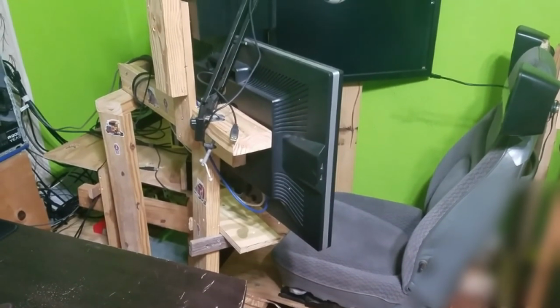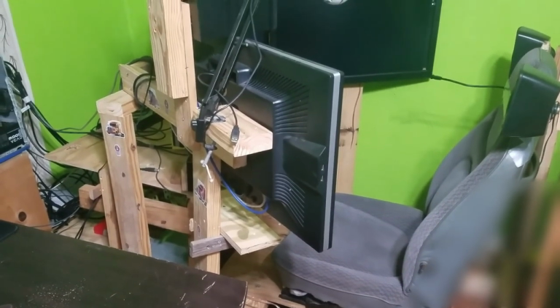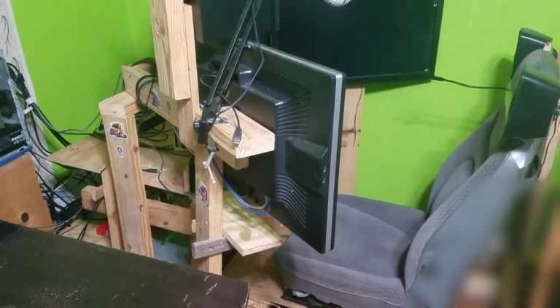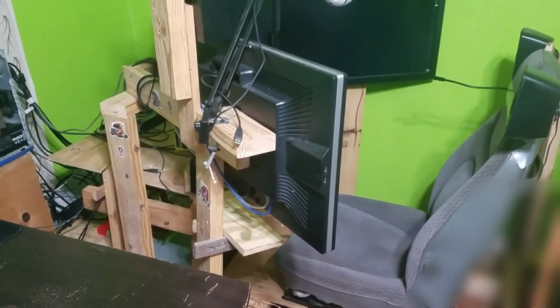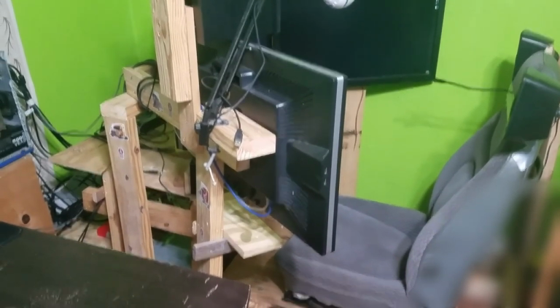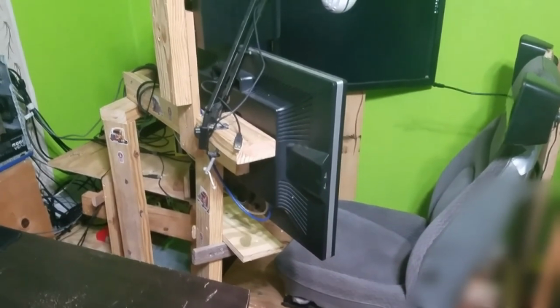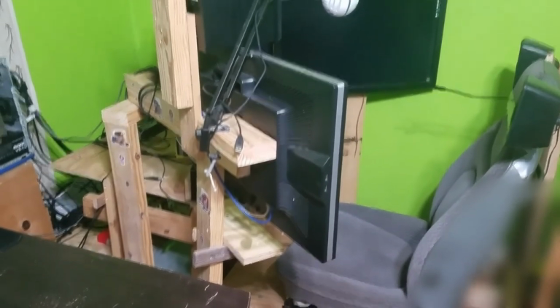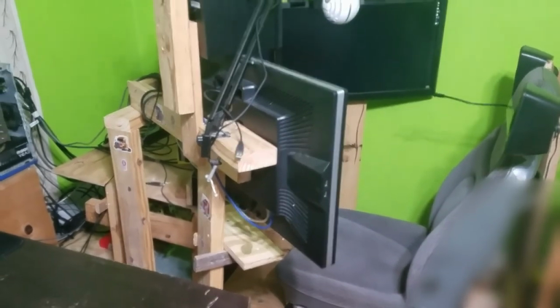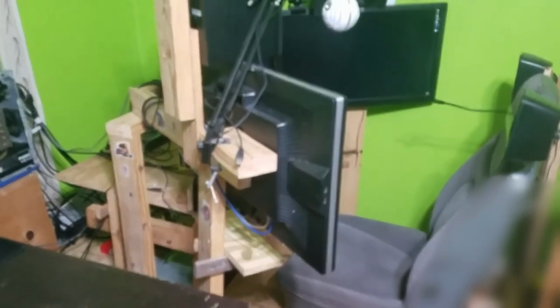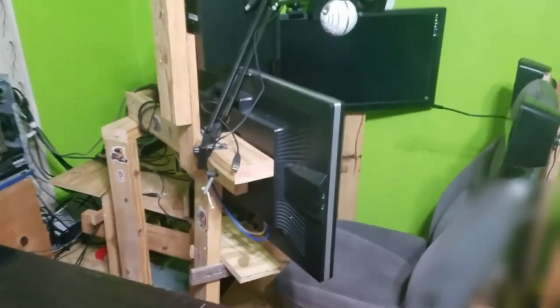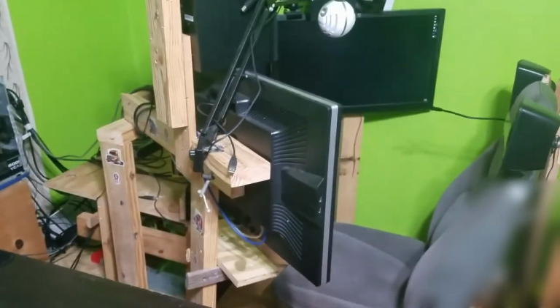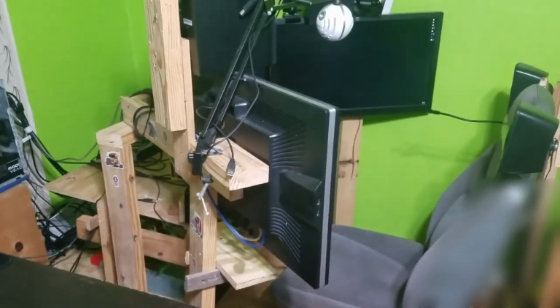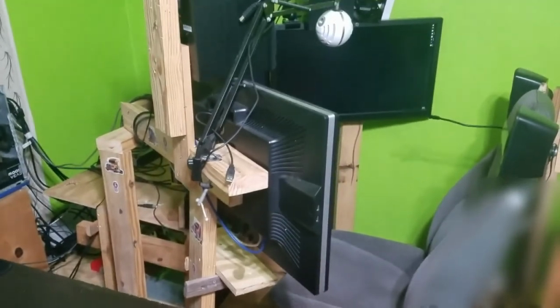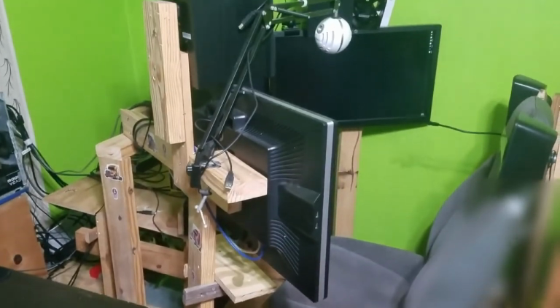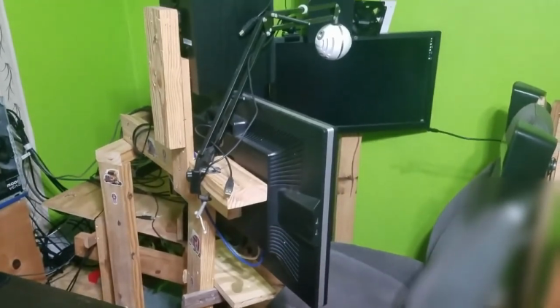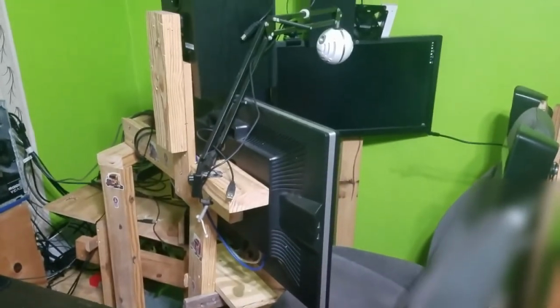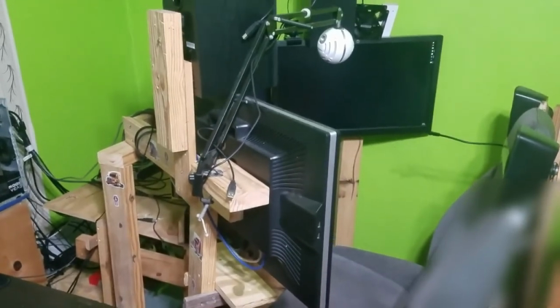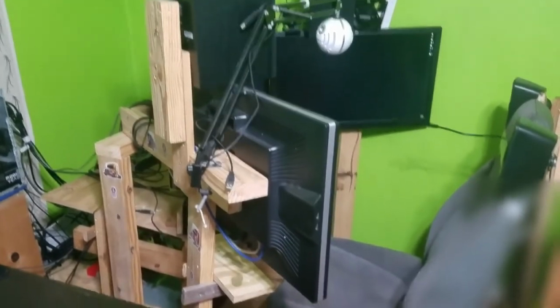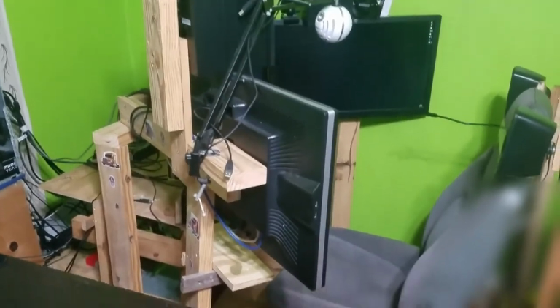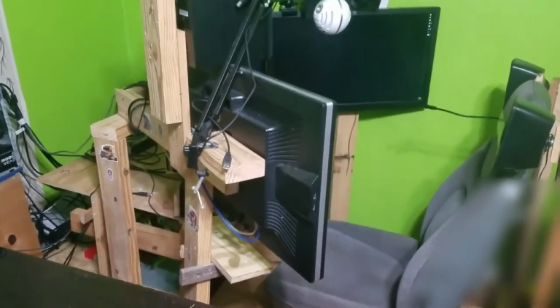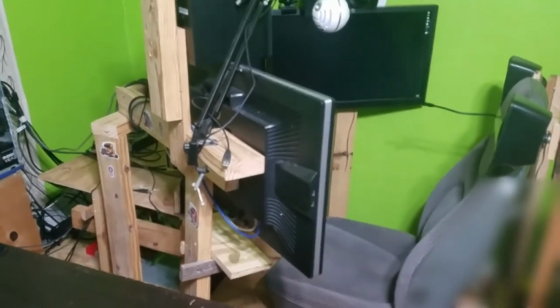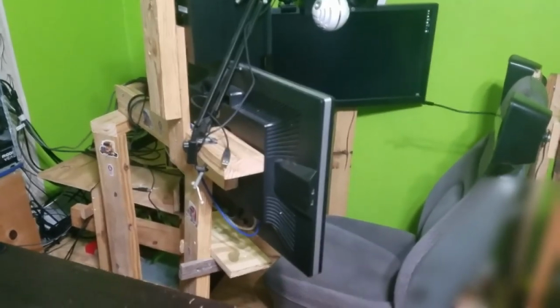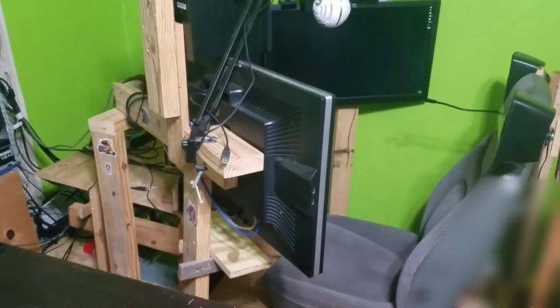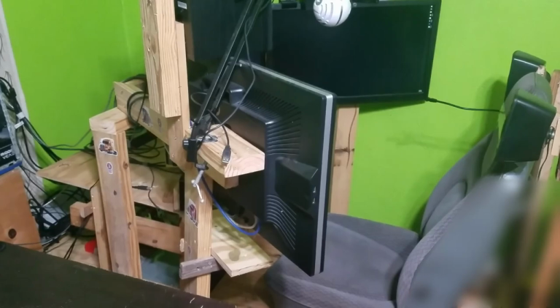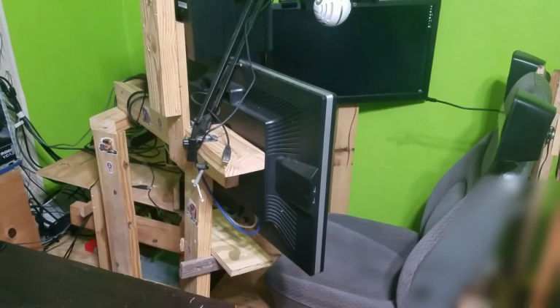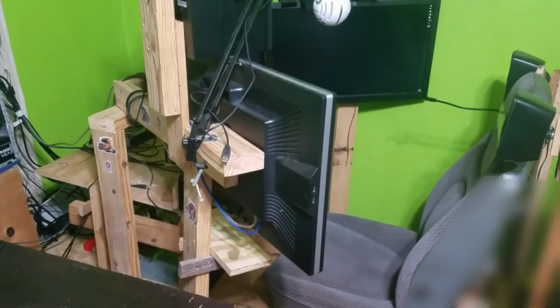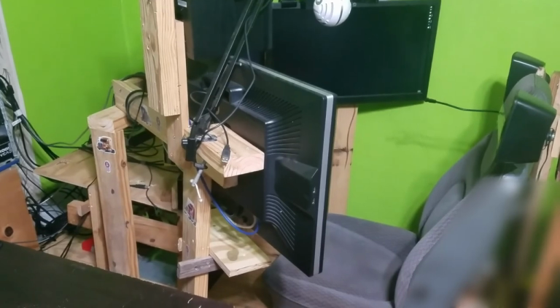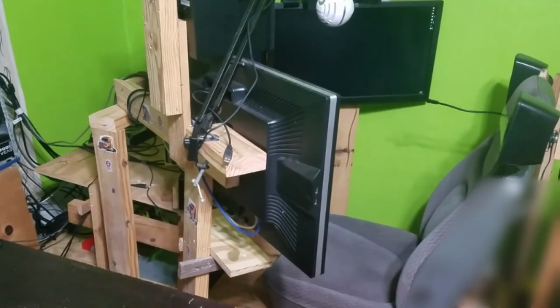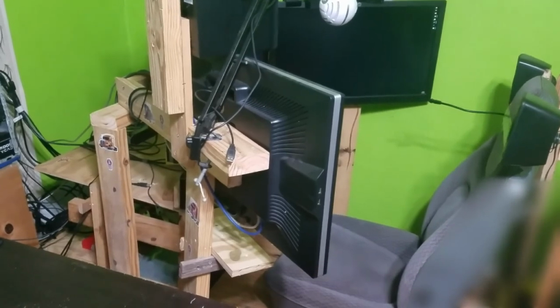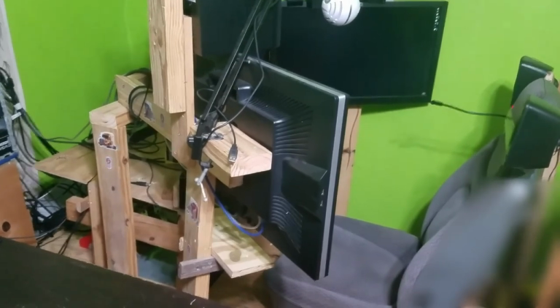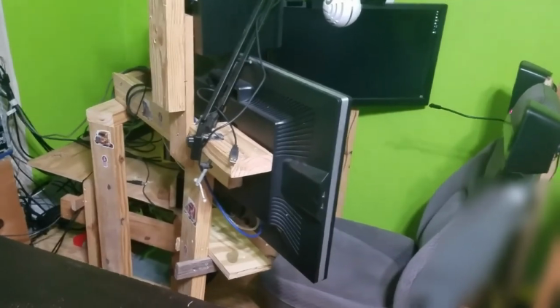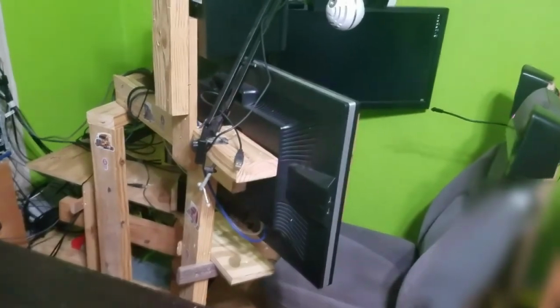Hello everyone, welcome back to TechiePocket1 and this is my 2020 sim rig update.